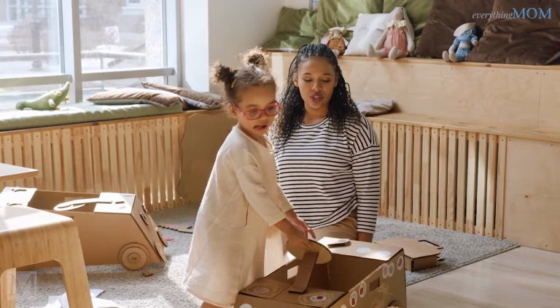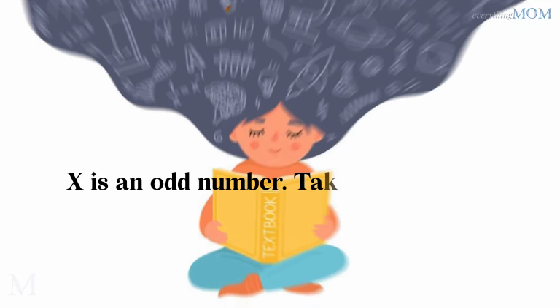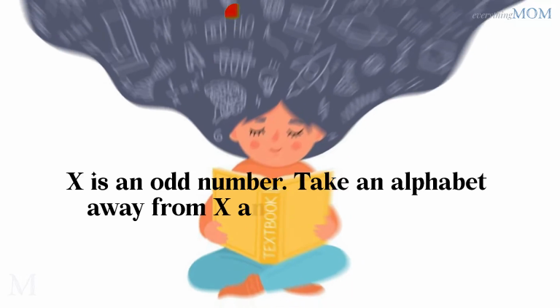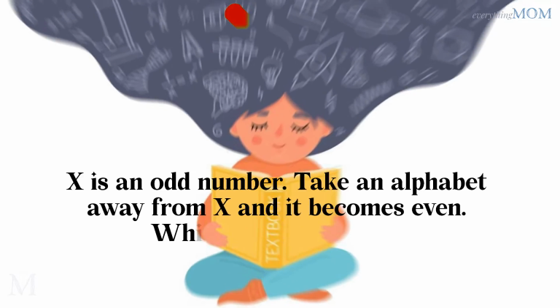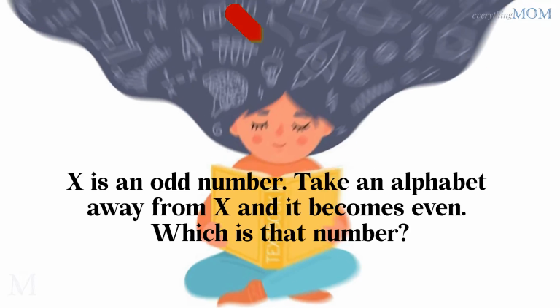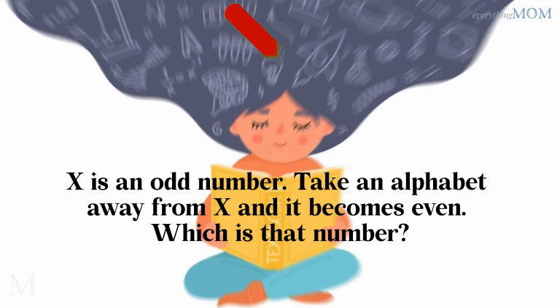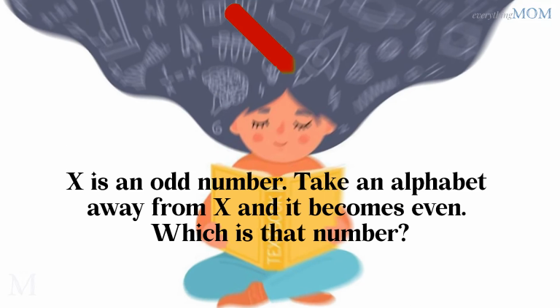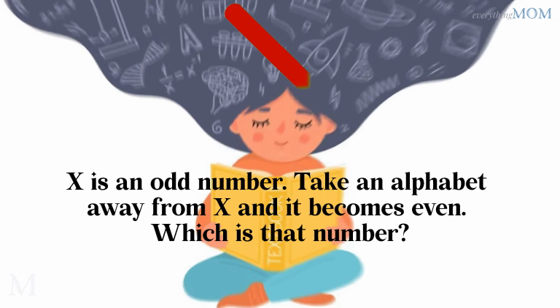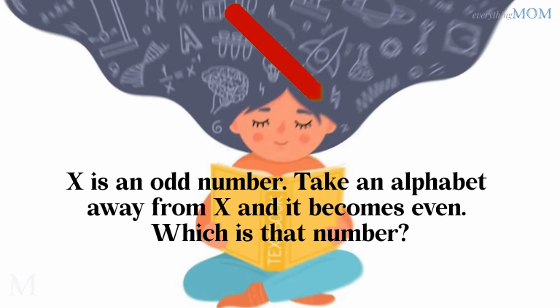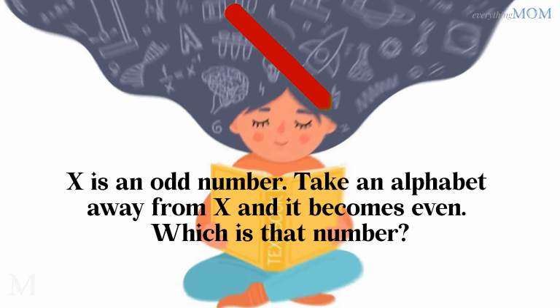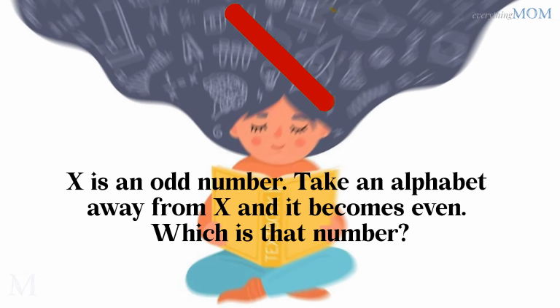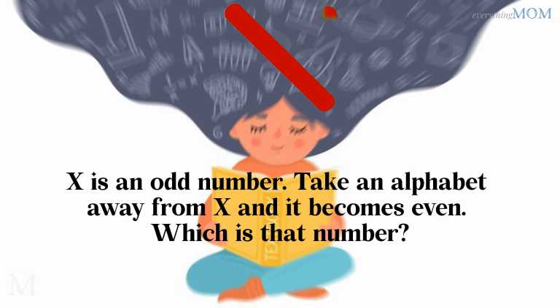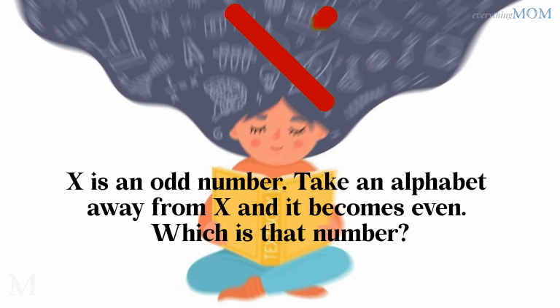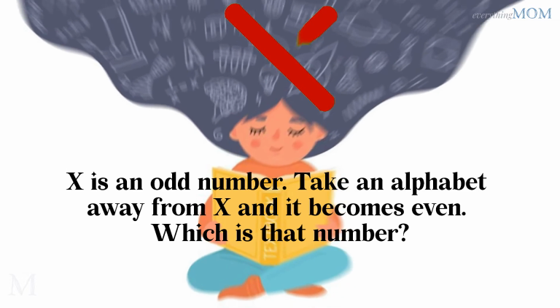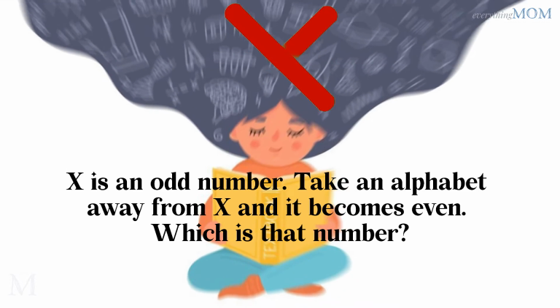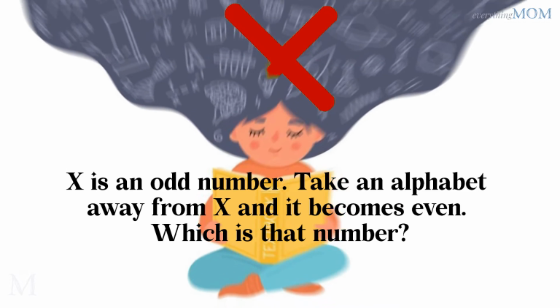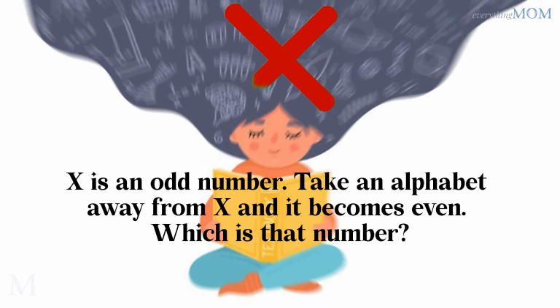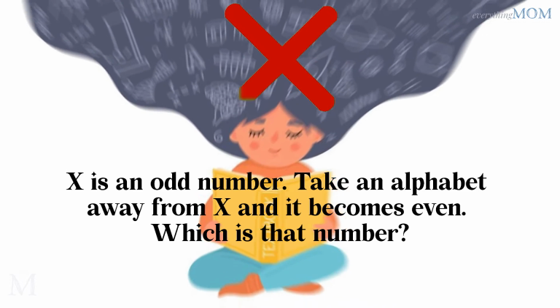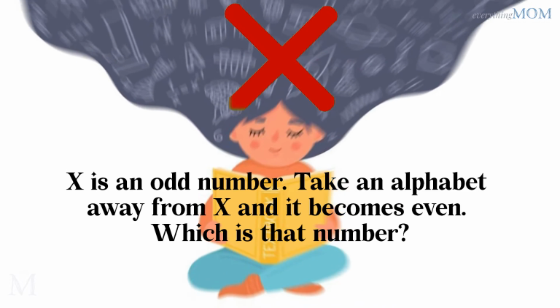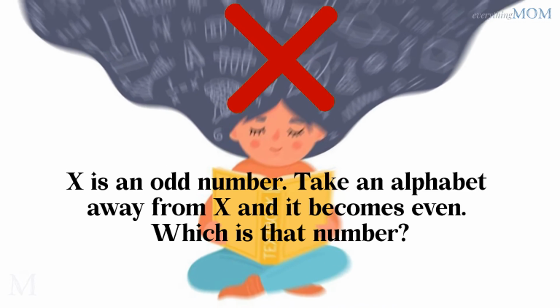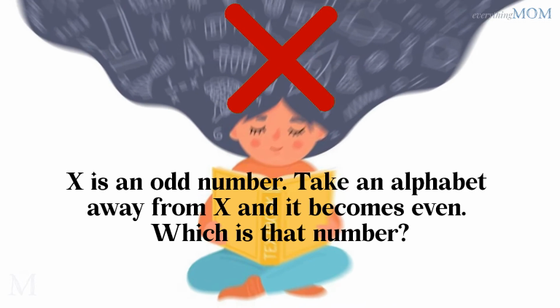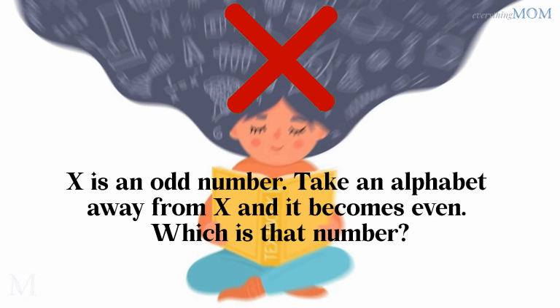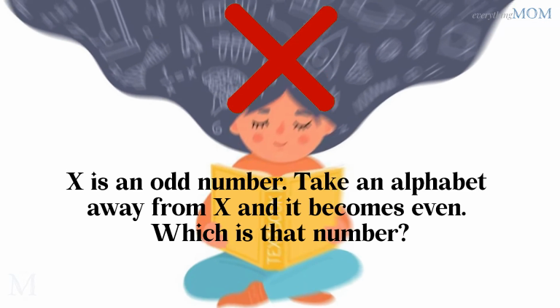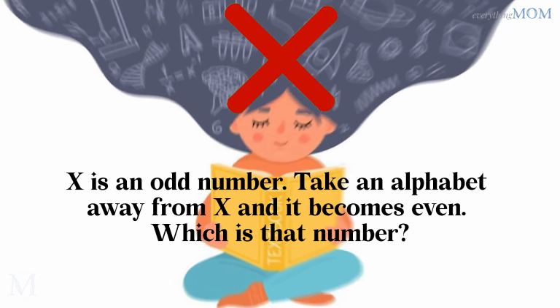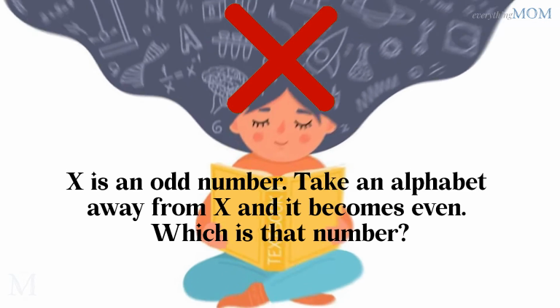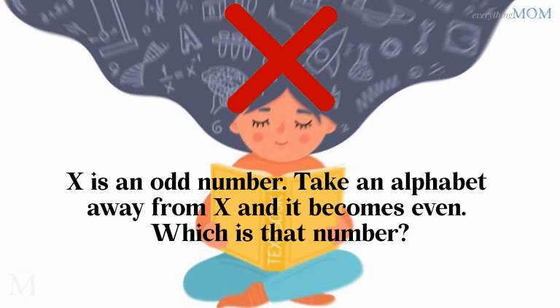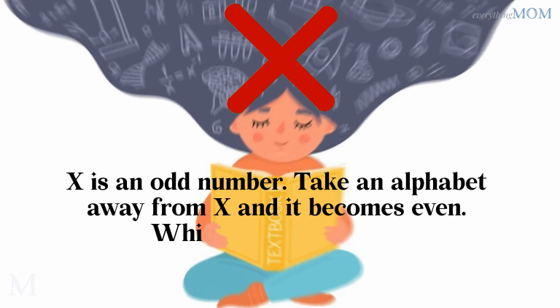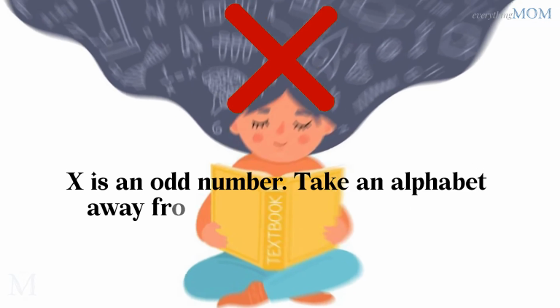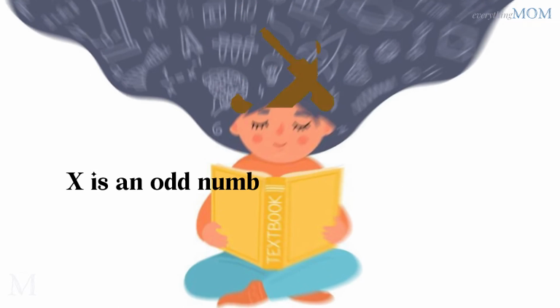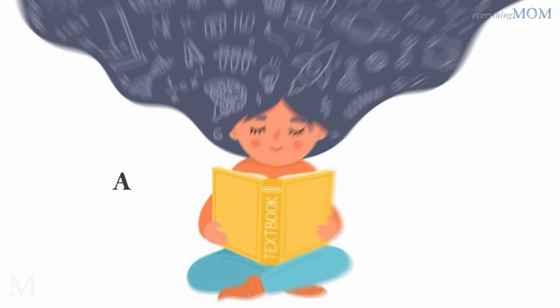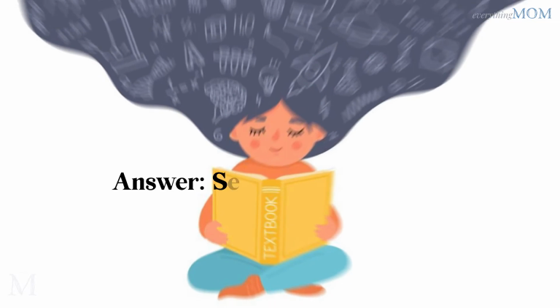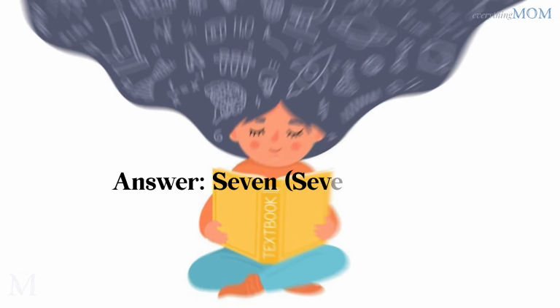X is an odd number. Take an alphabet away from X, and it becomes Y. Which is that number? Answer: 7.